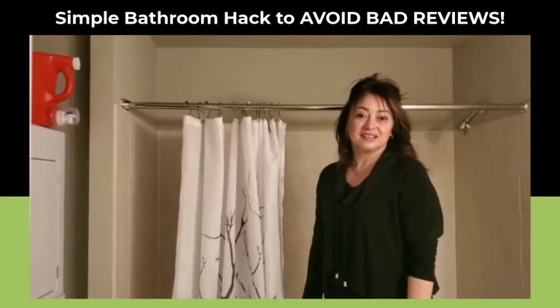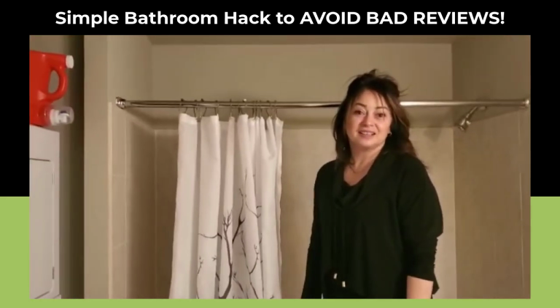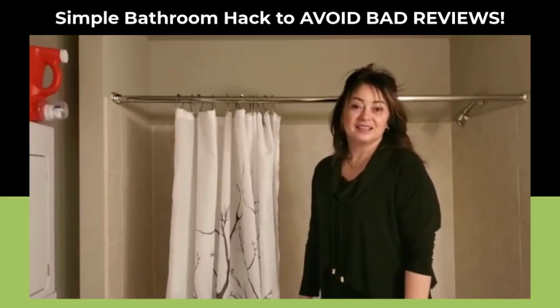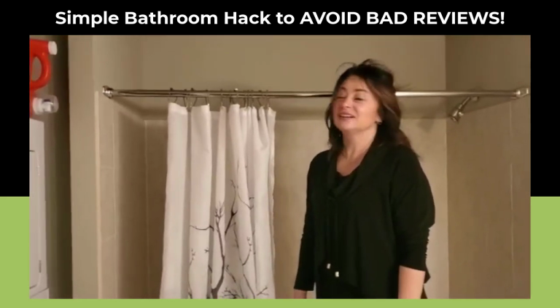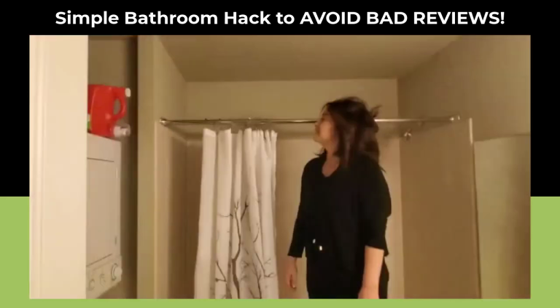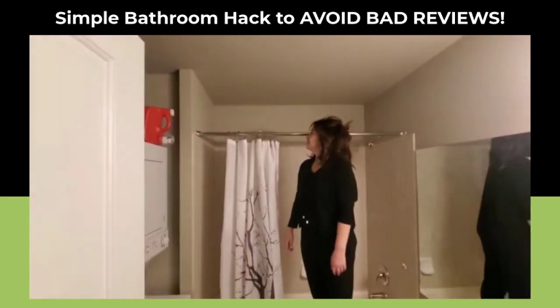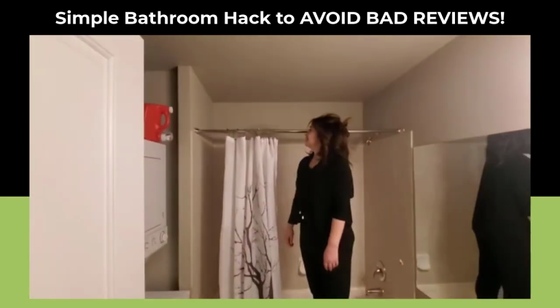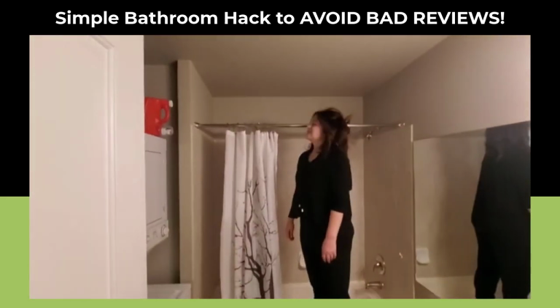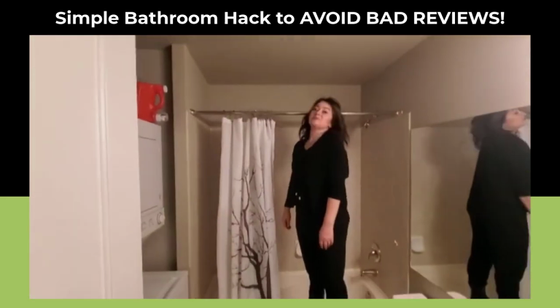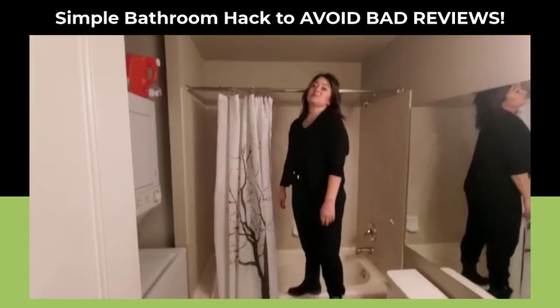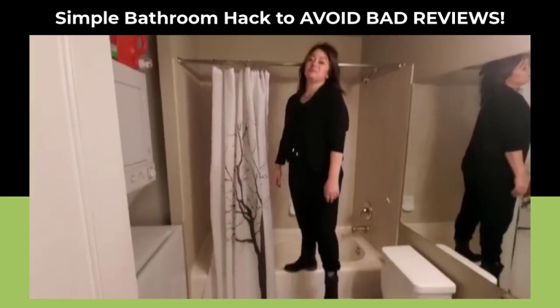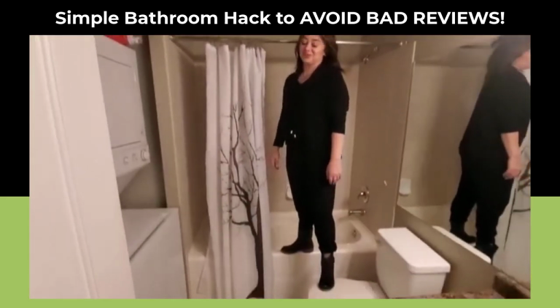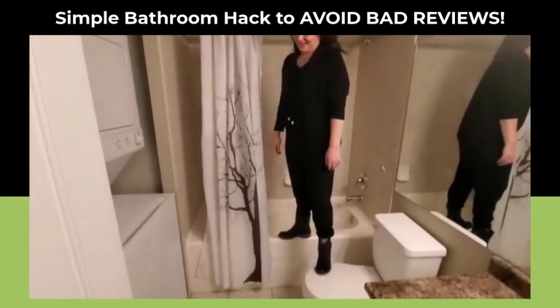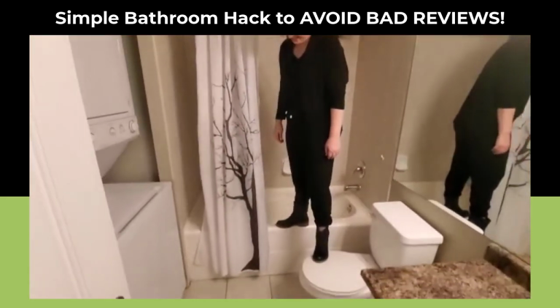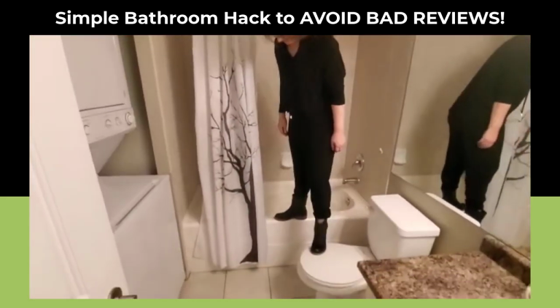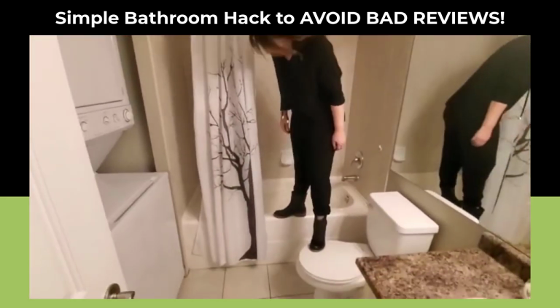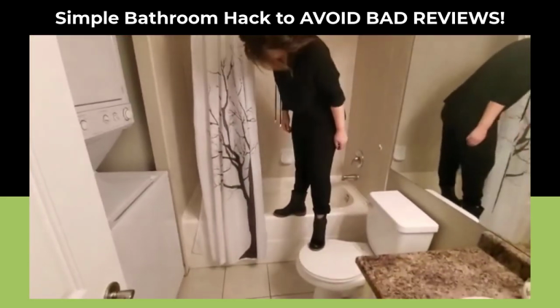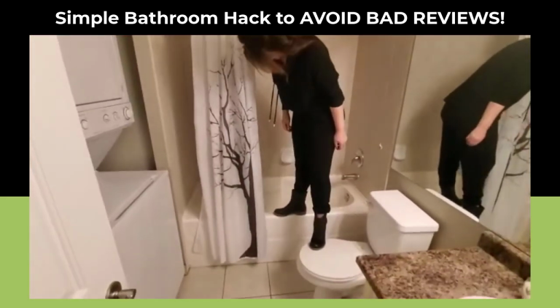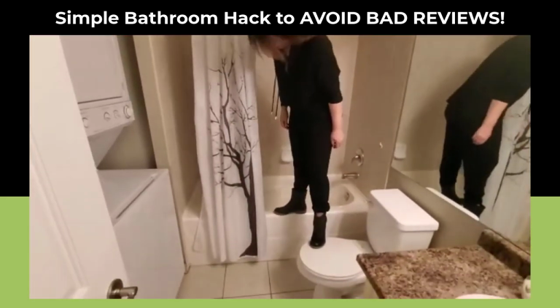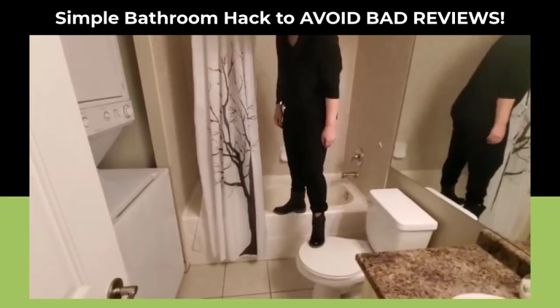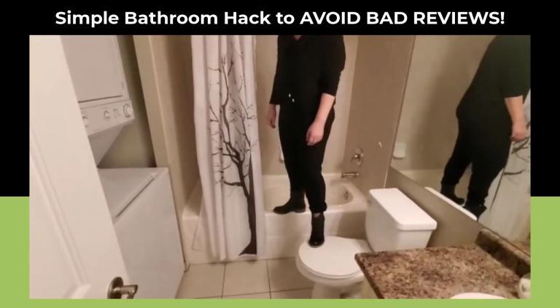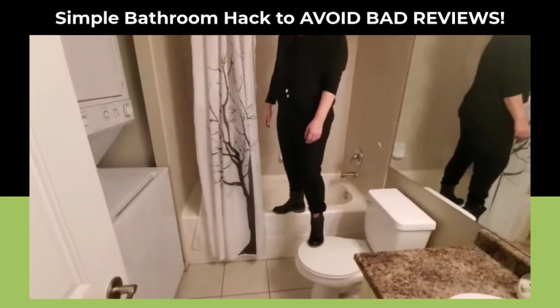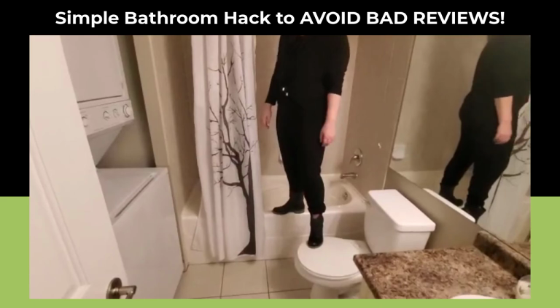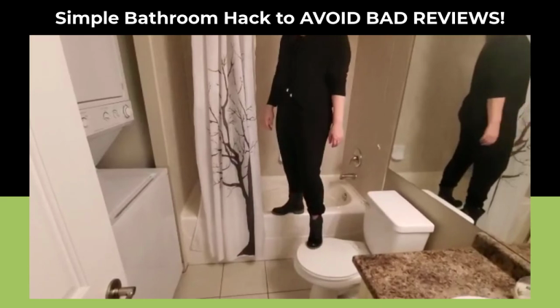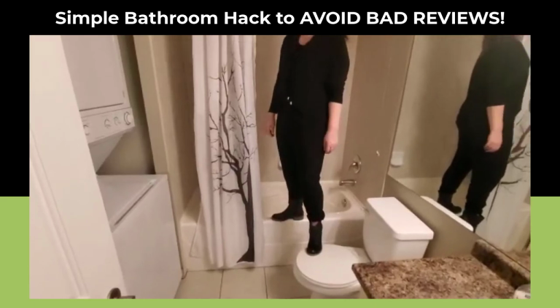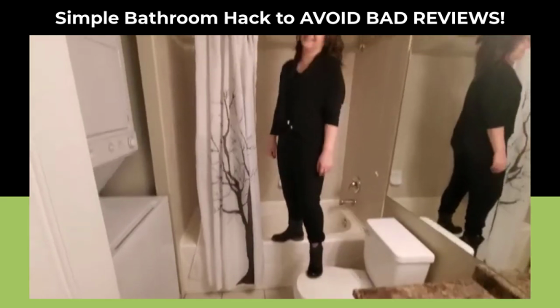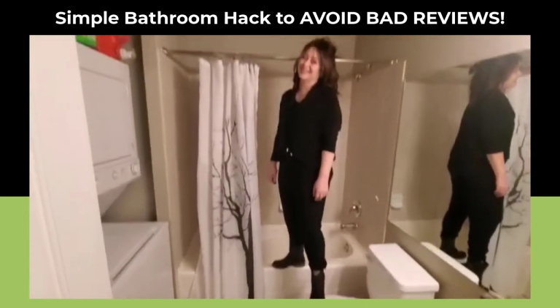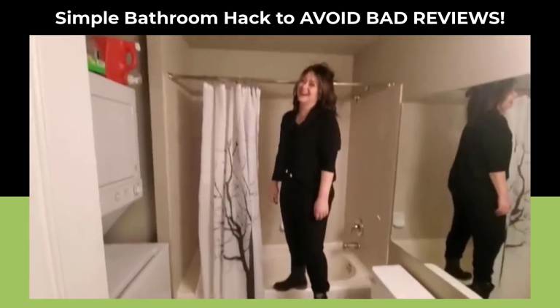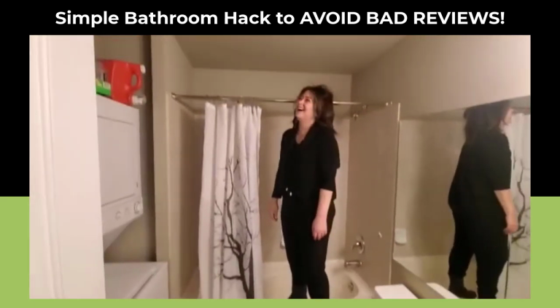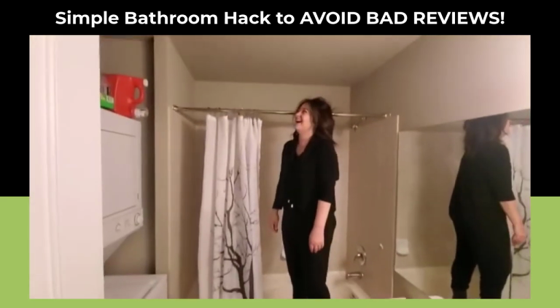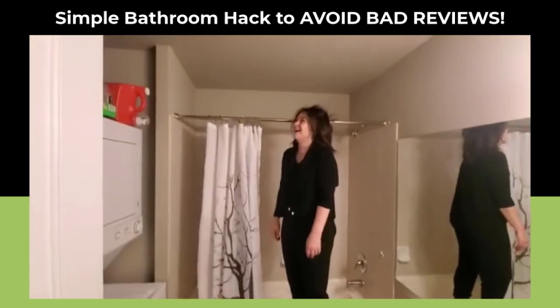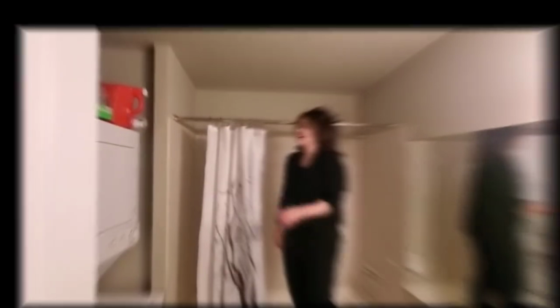One other tip: when you need to reach them, make sure you stand on the toilet and the bathtub. That's it — good tip!